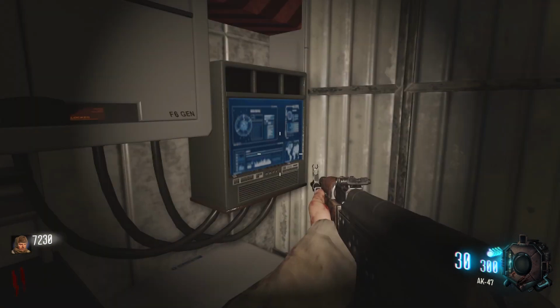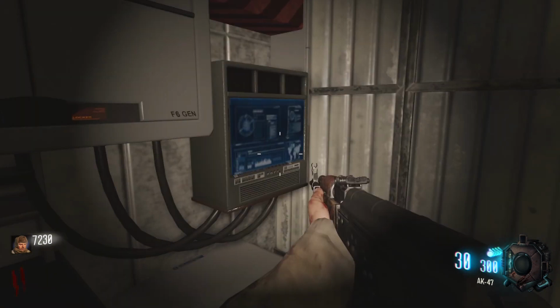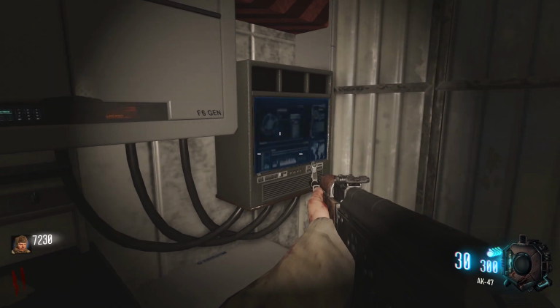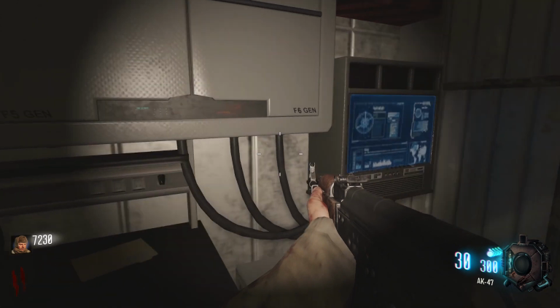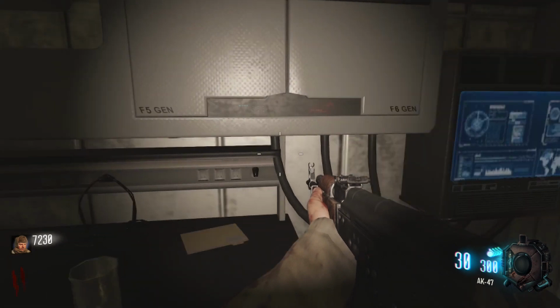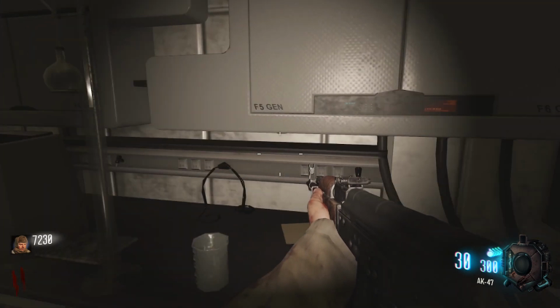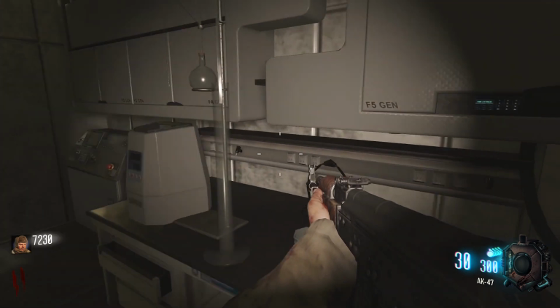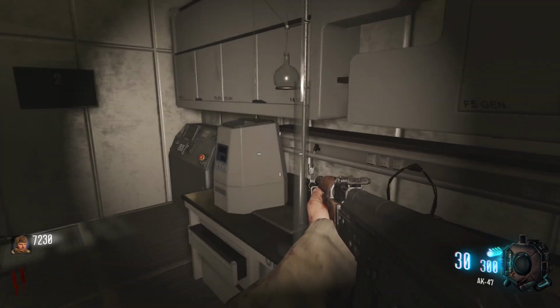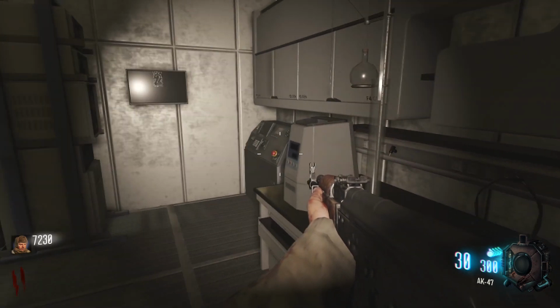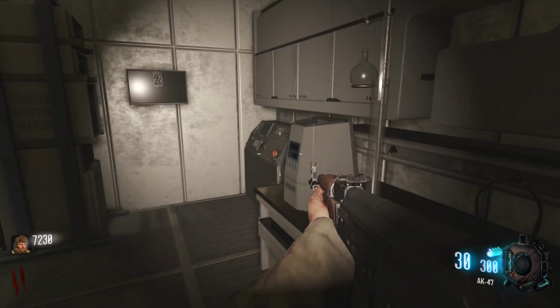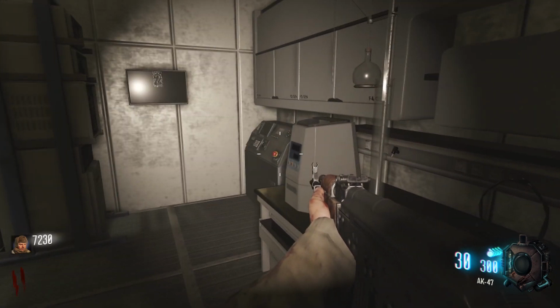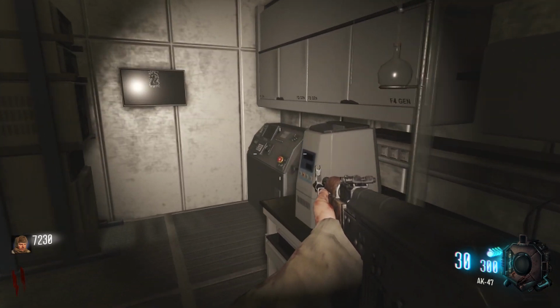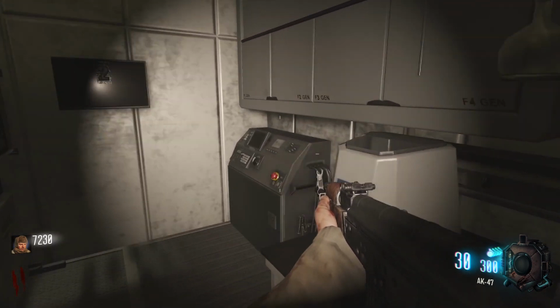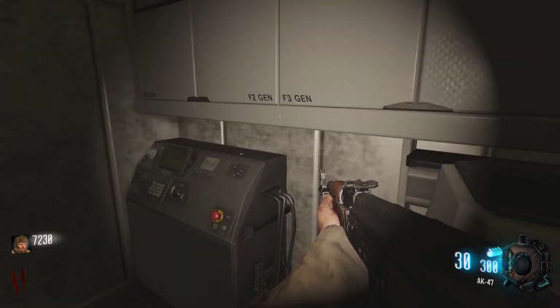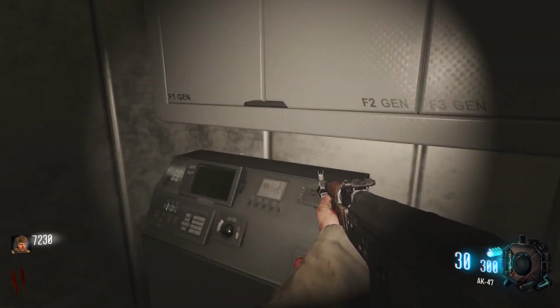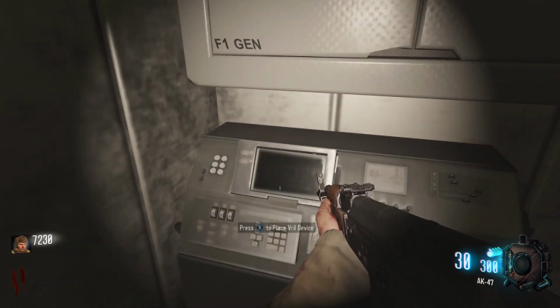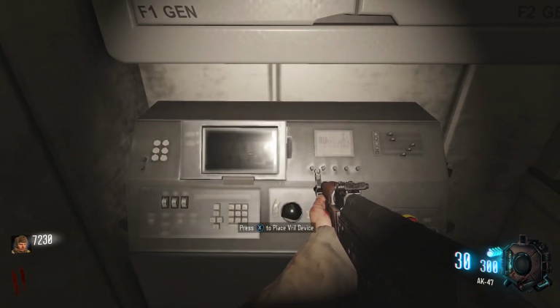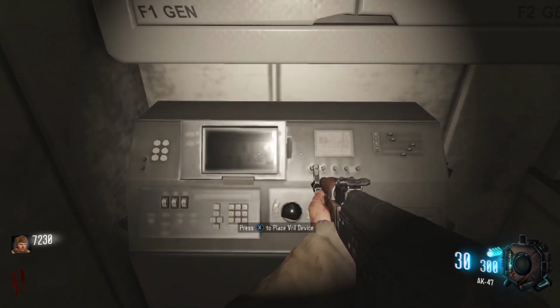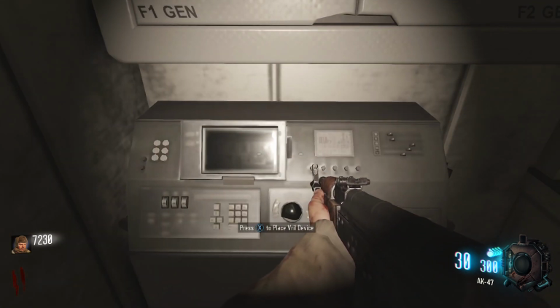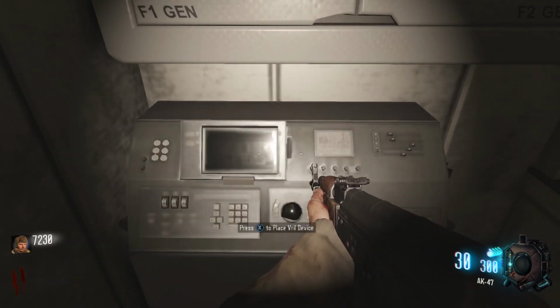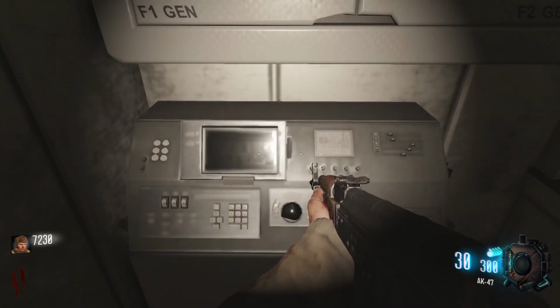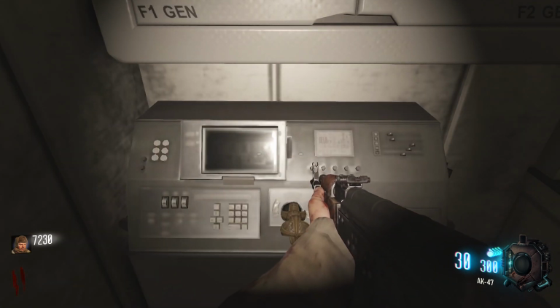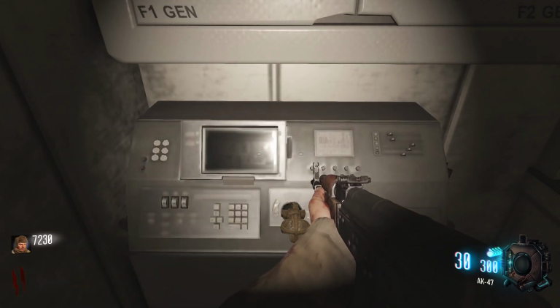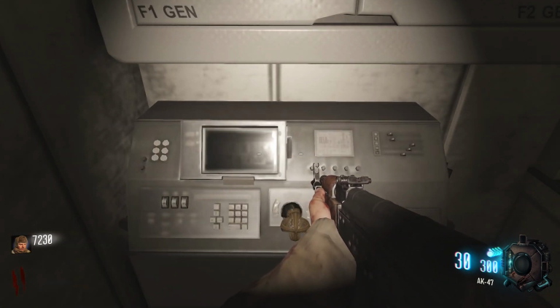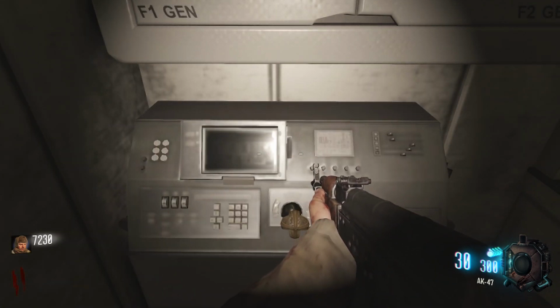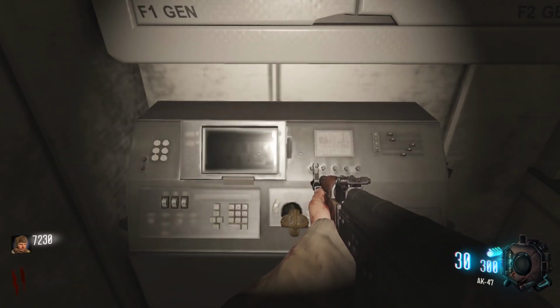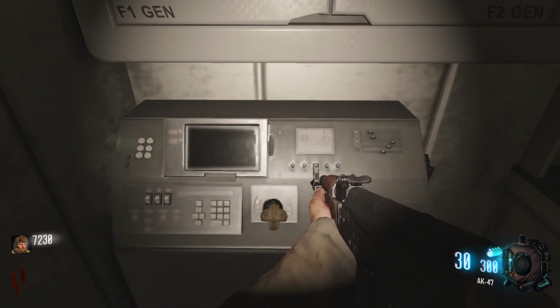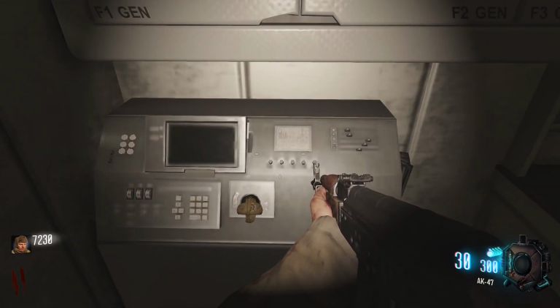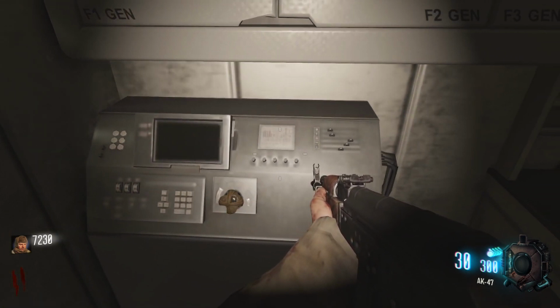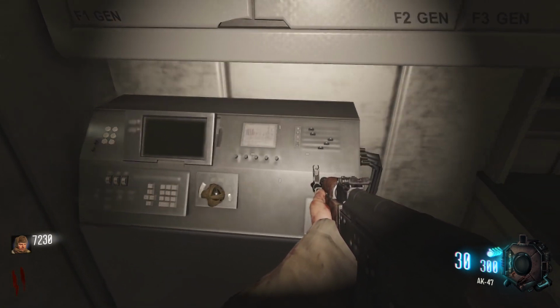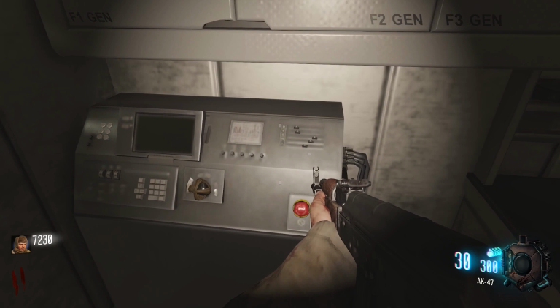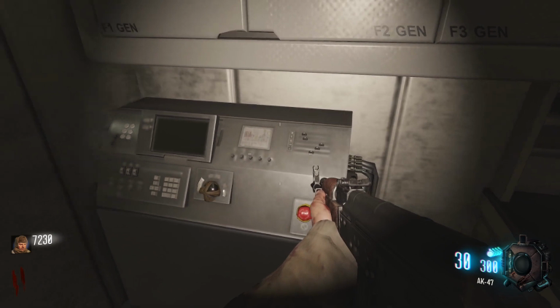Next, place the vril device, which you already have, into the machine all the way to the left of the one you just pressed for the teleporter.